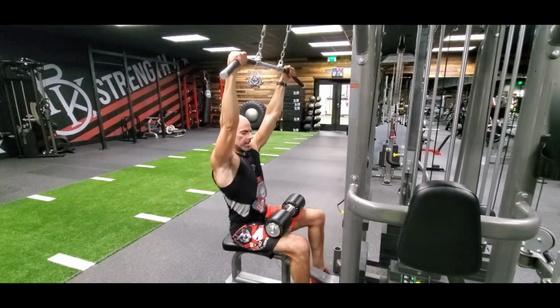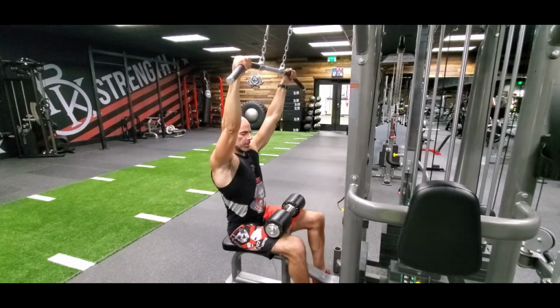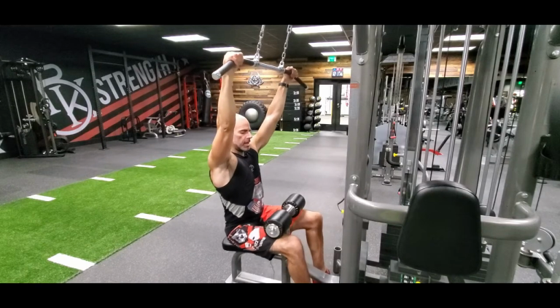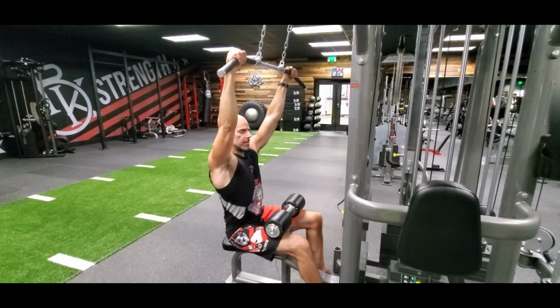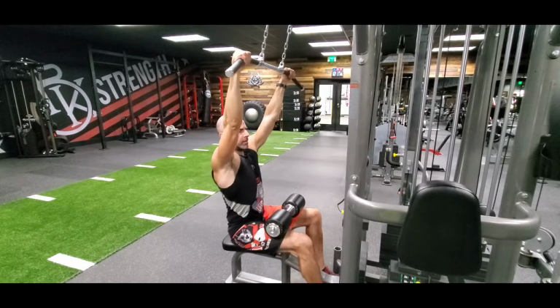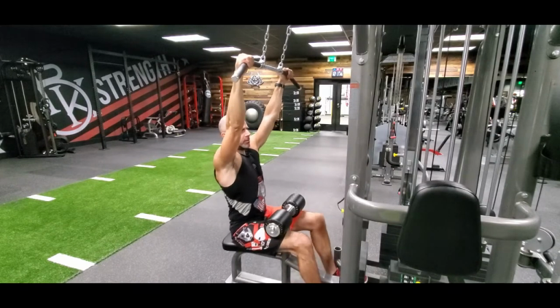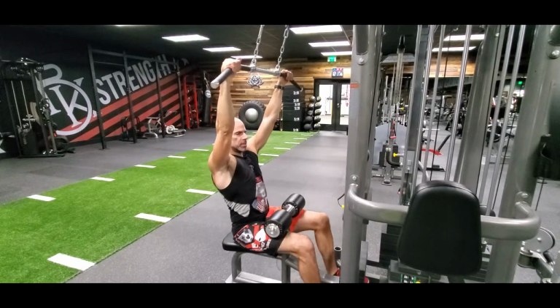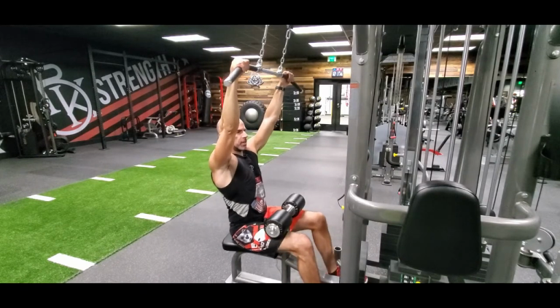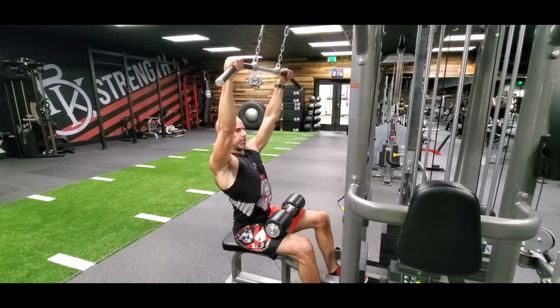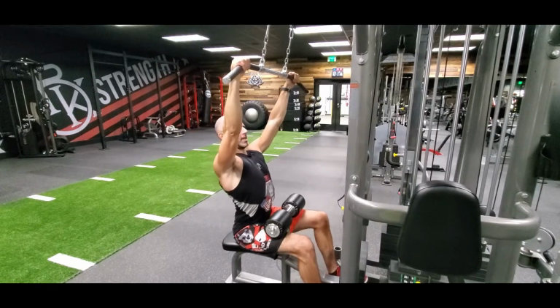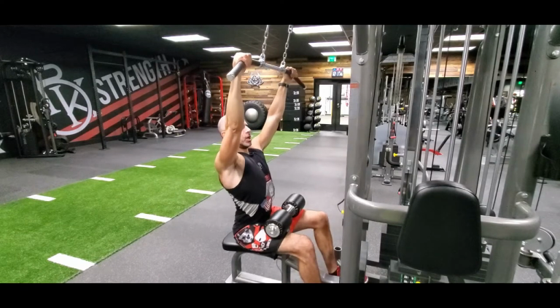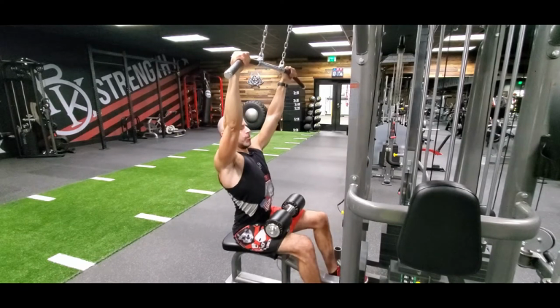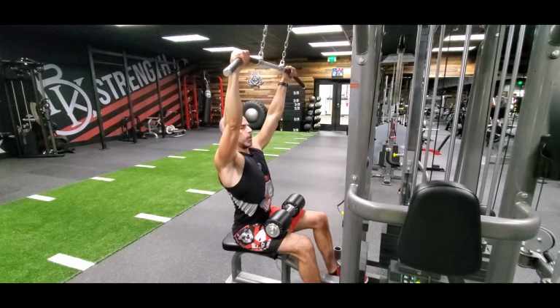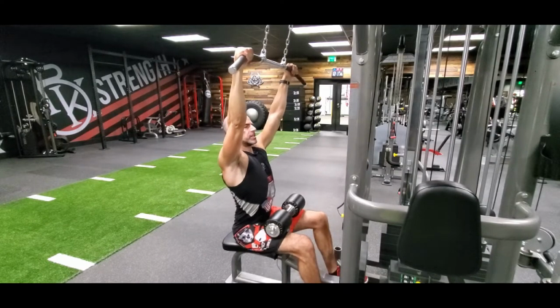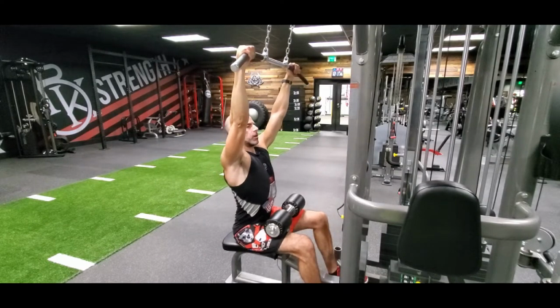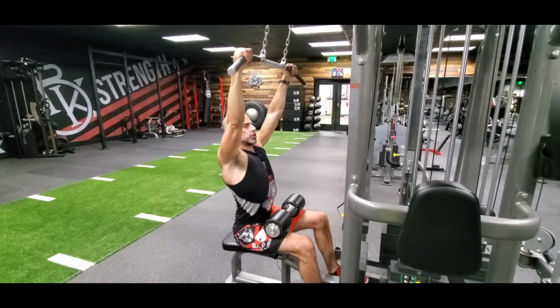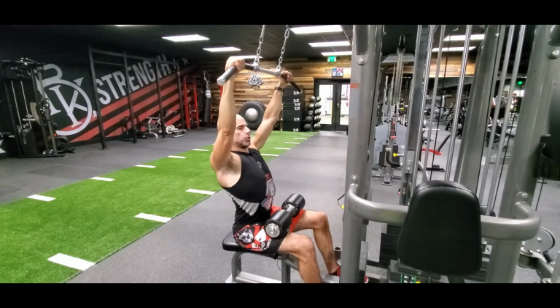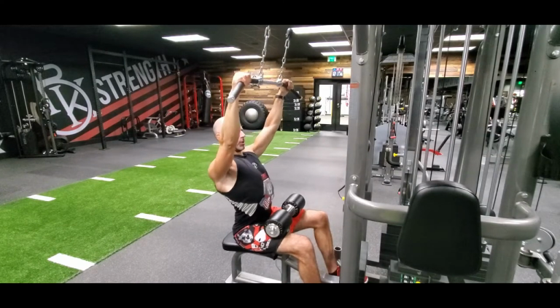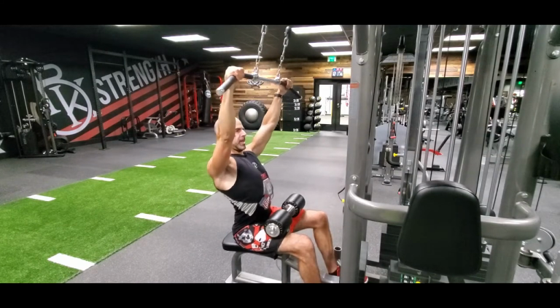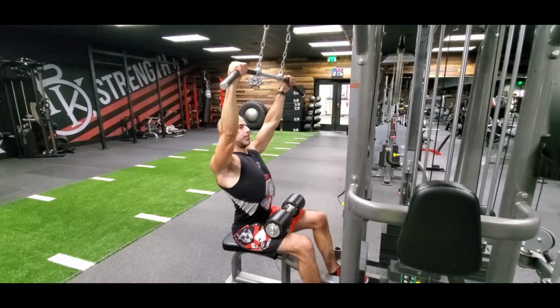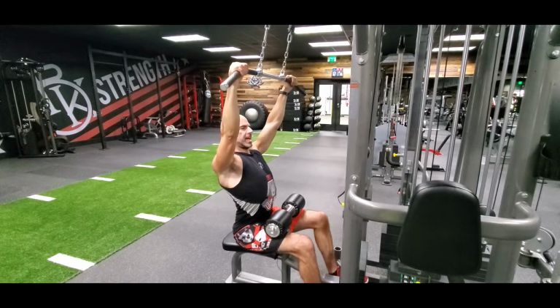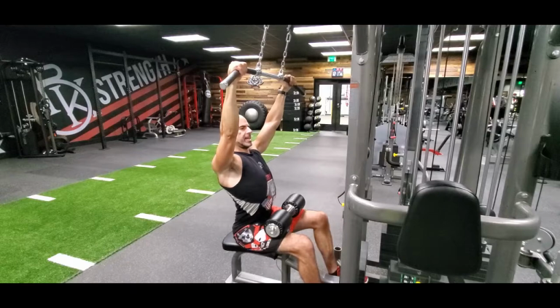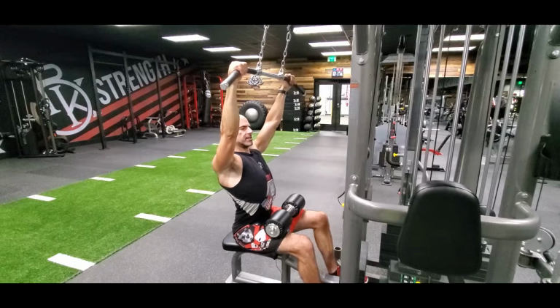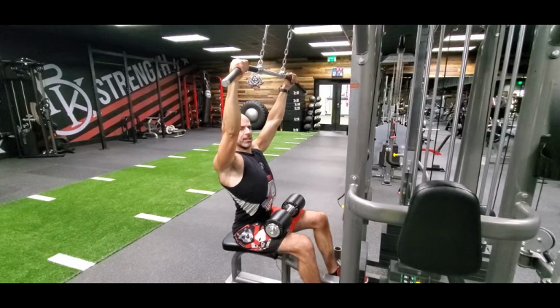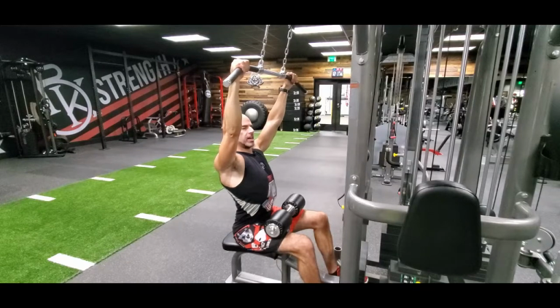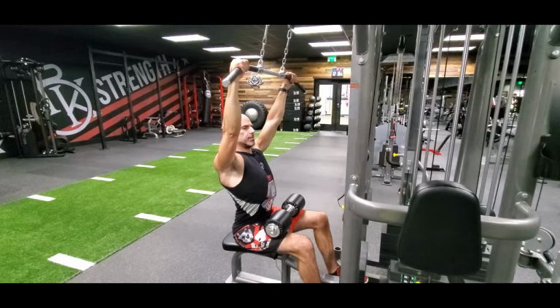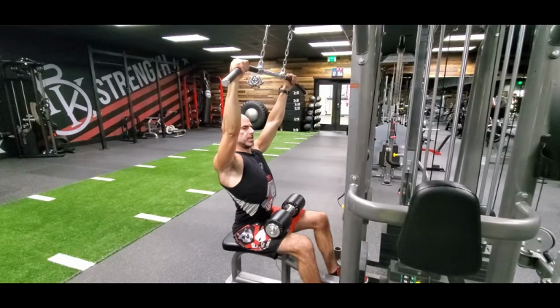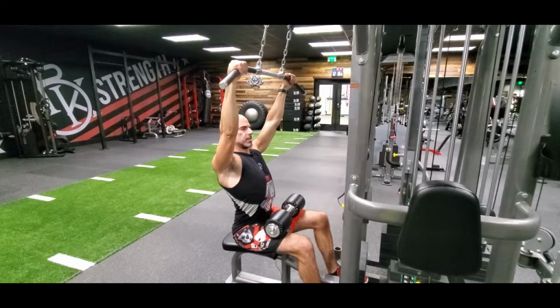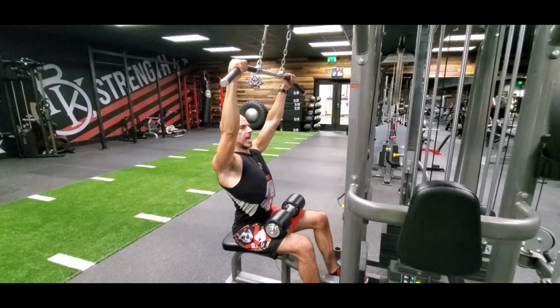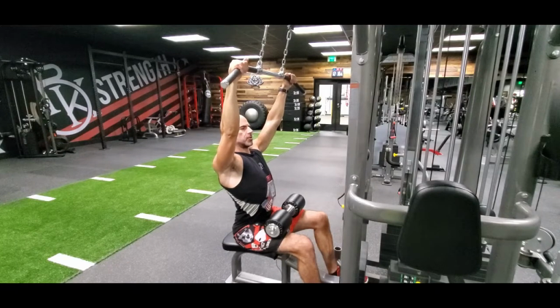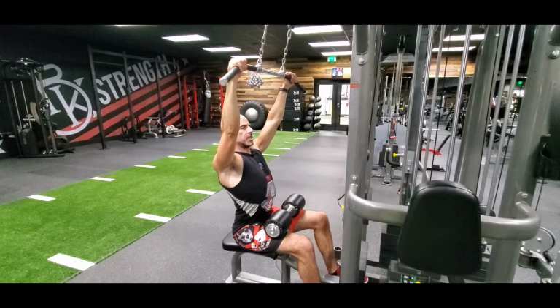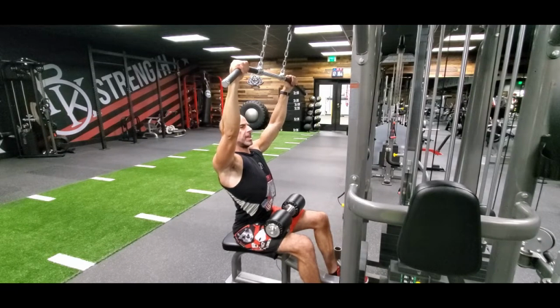Legs are locked in position under the pads. Before we even start, our shoulders are pinned back and down, so they're locked in position and the lats are already engaged.